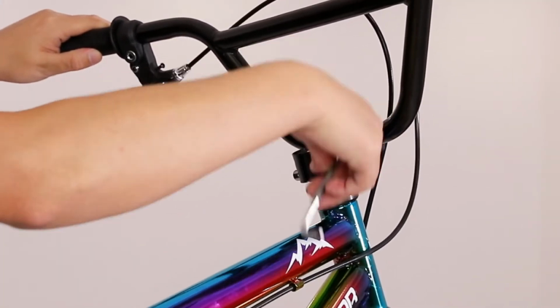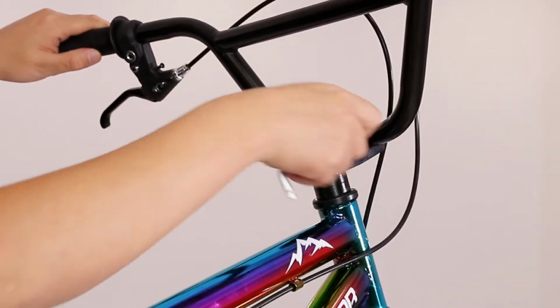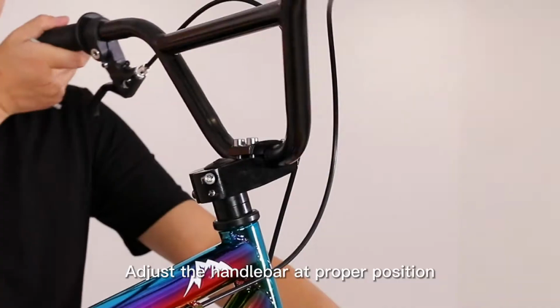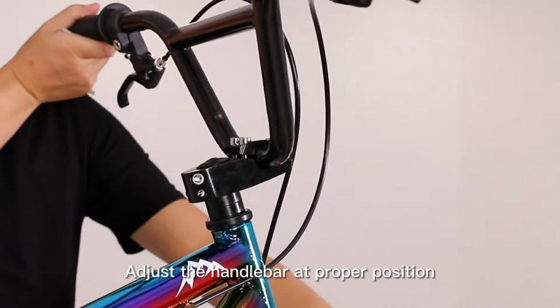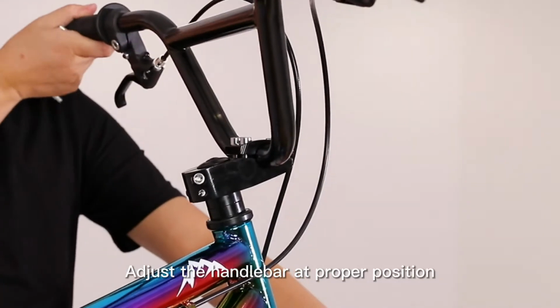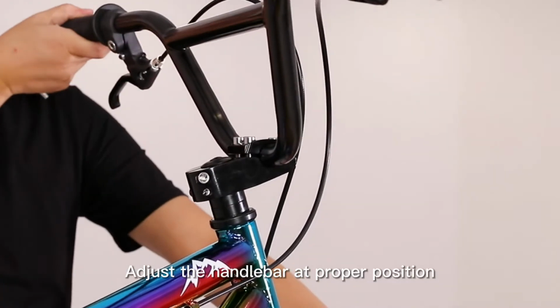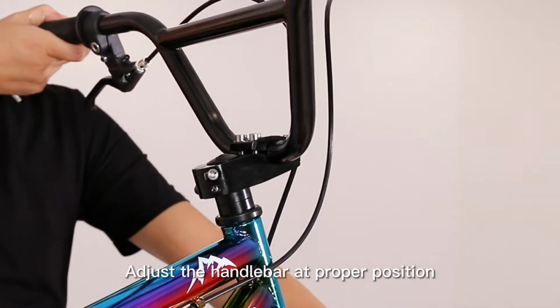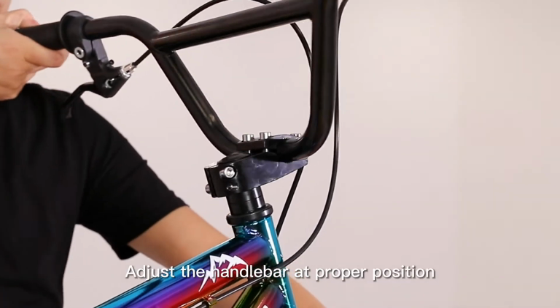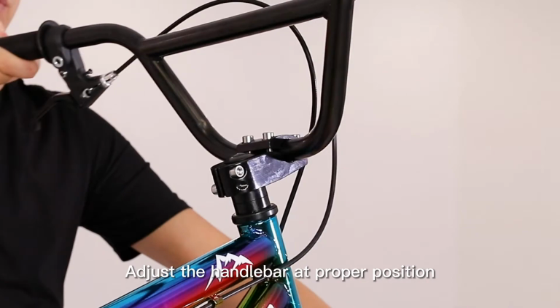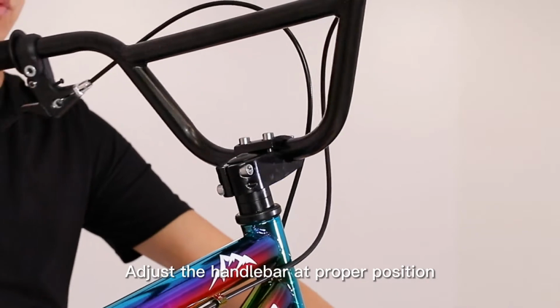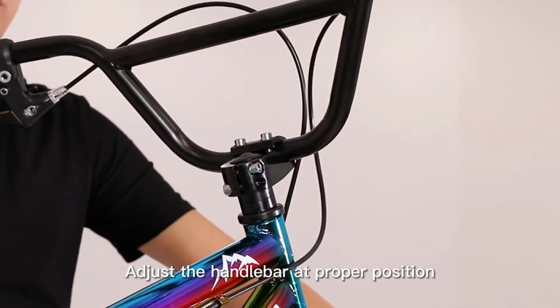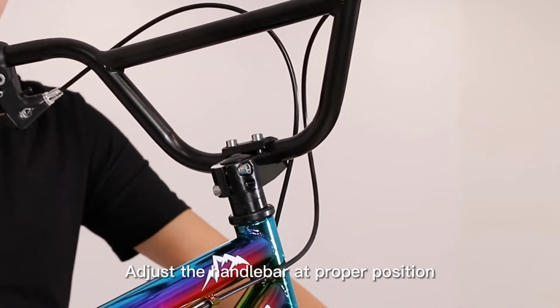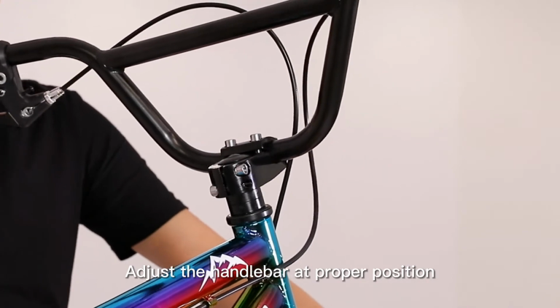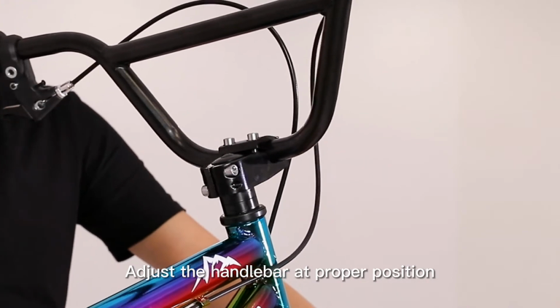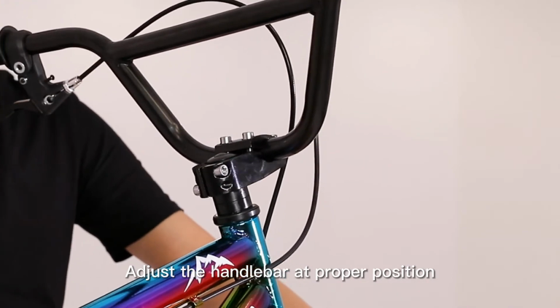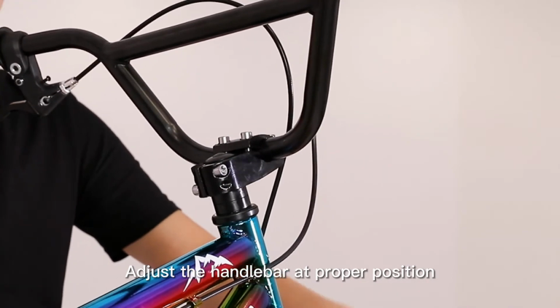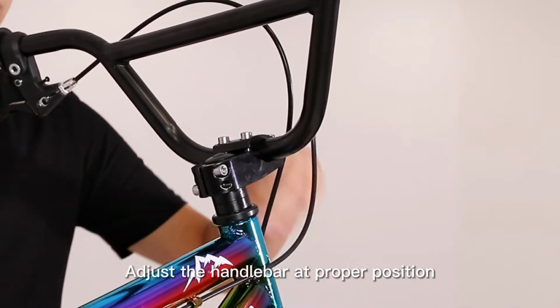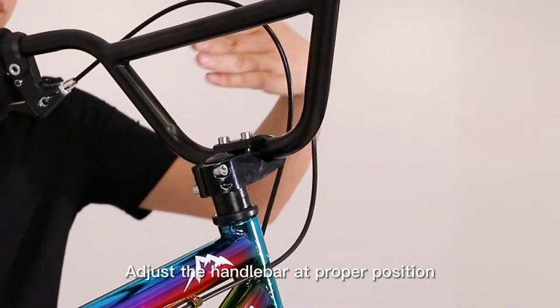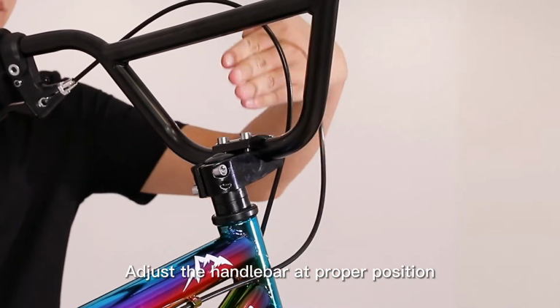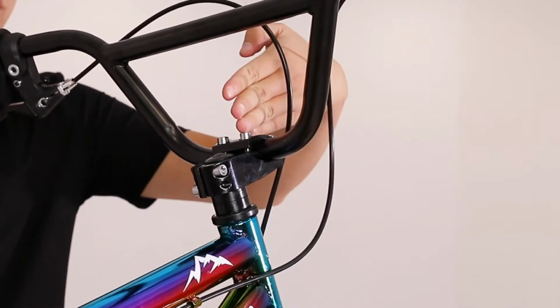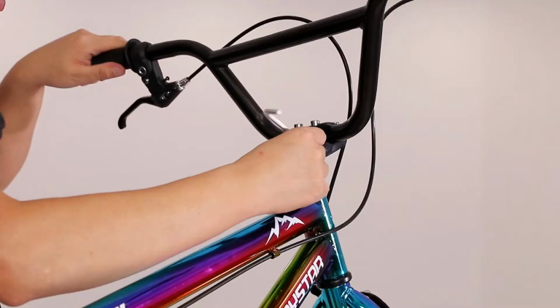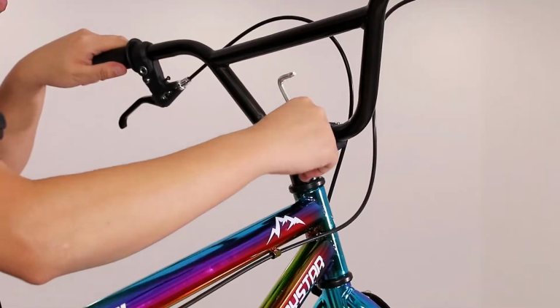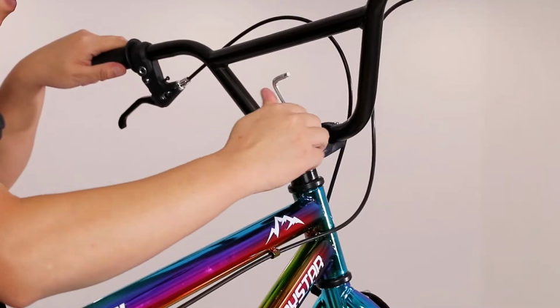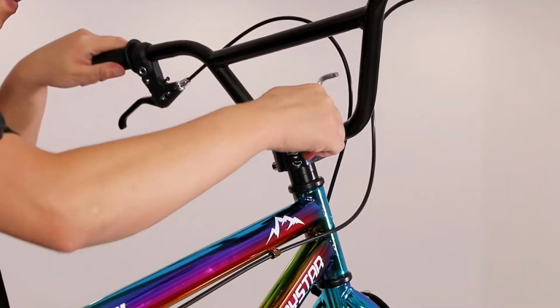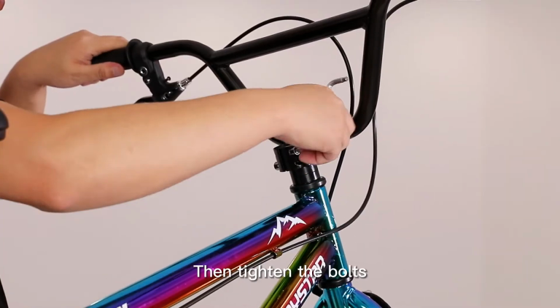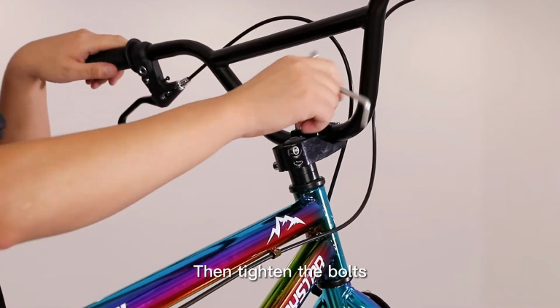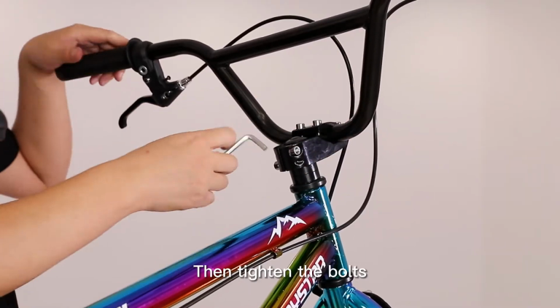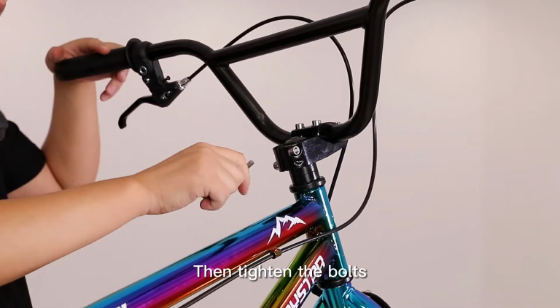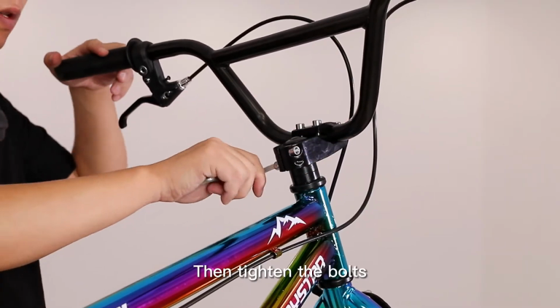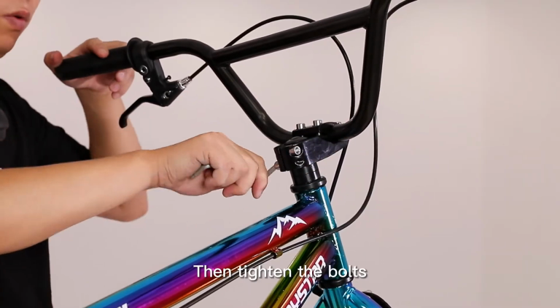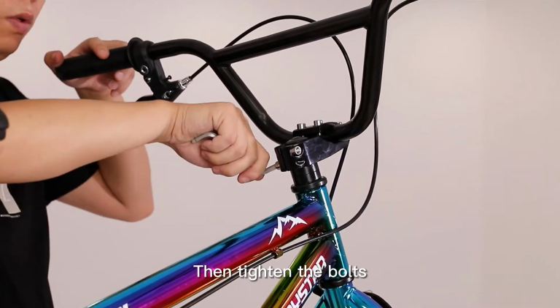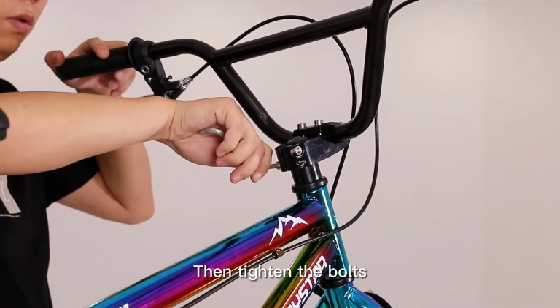Adjust the handlebar at the proper position, then tighten the bolts.